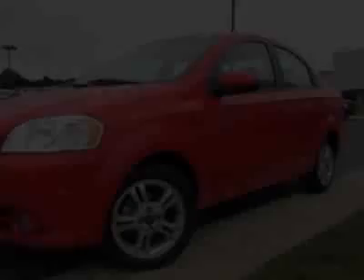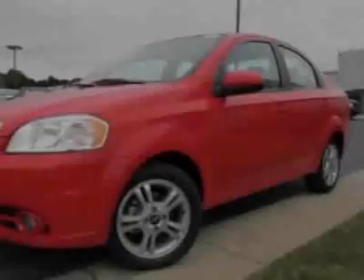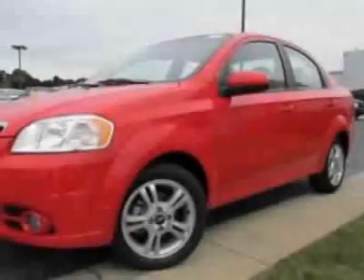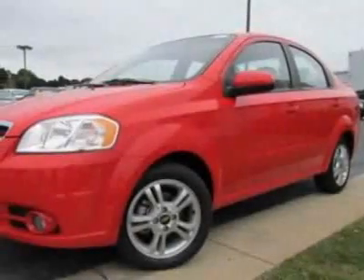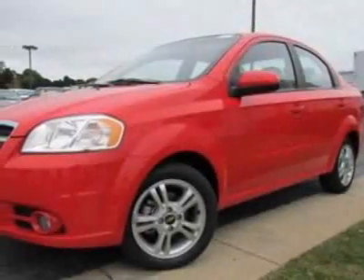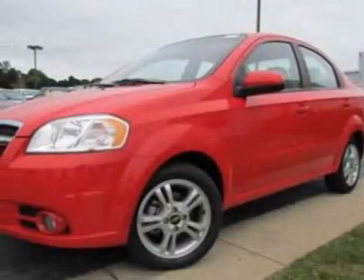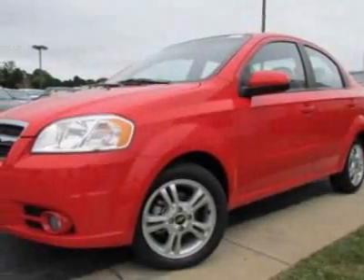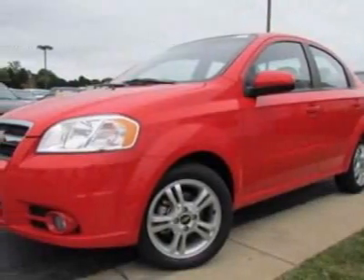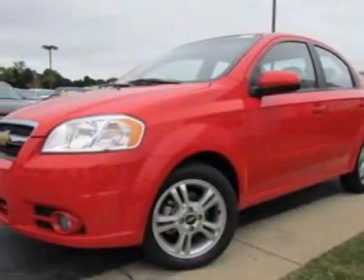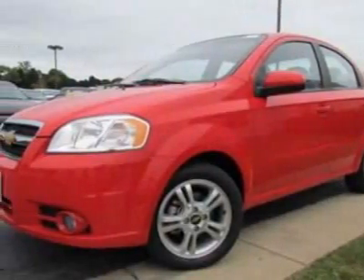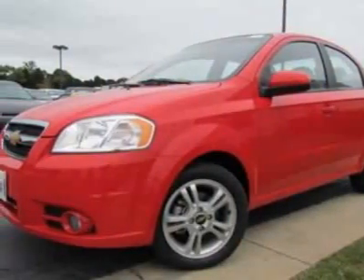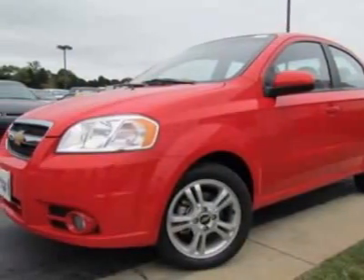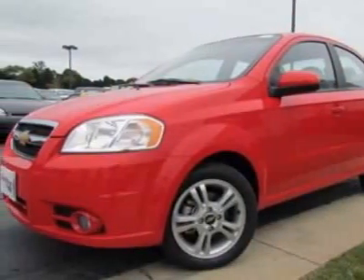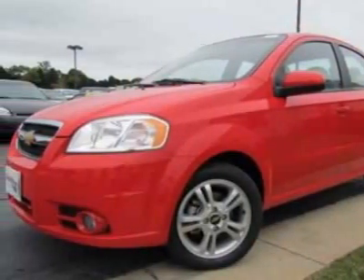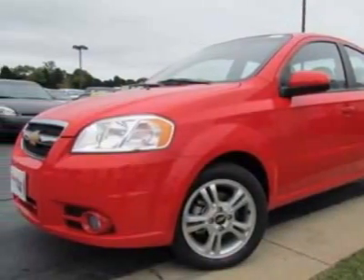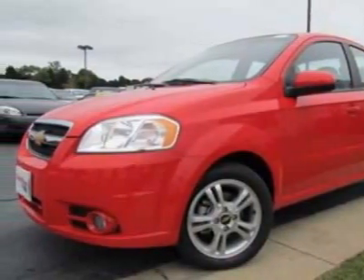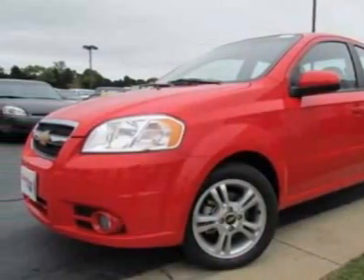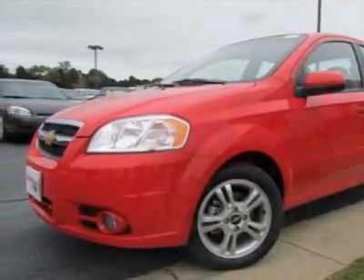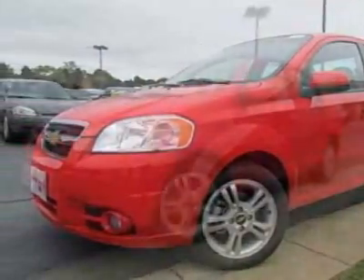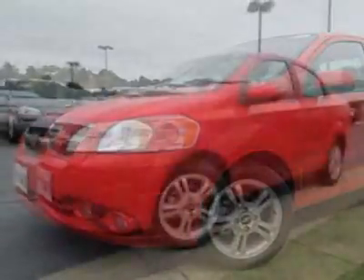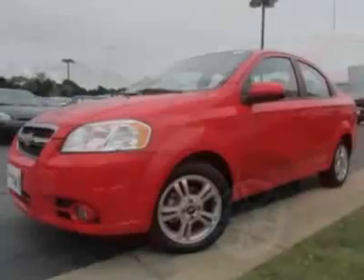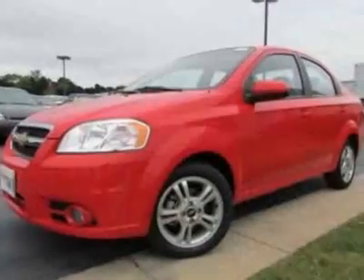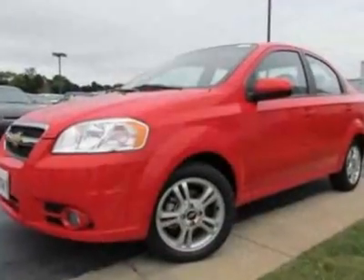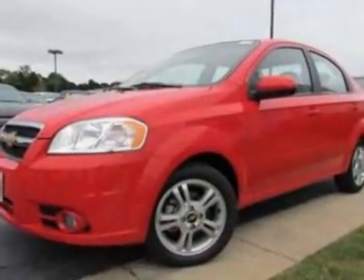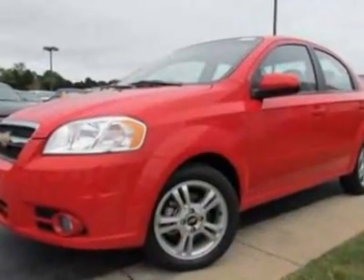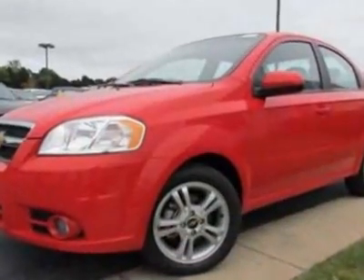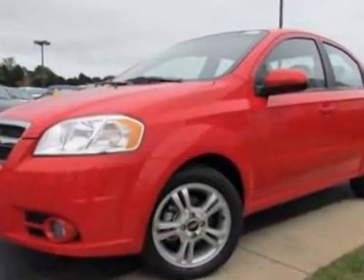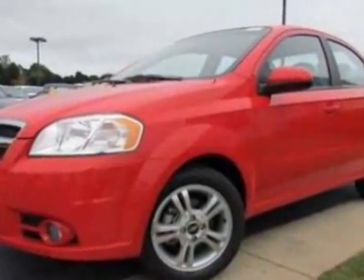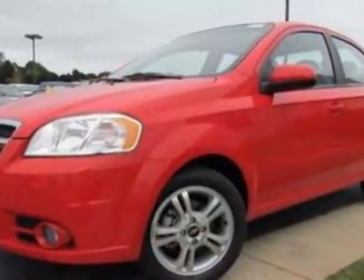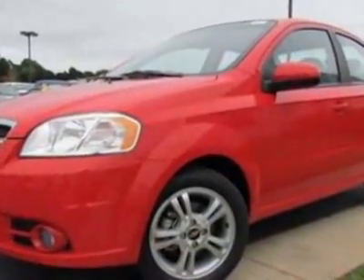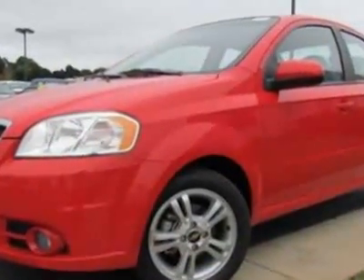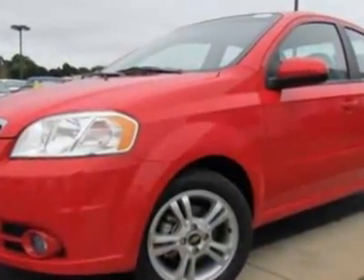Look at this certified pre-owned 2011 Chevrolet Aveo. Carfax has certified this Aveo as having one owner.